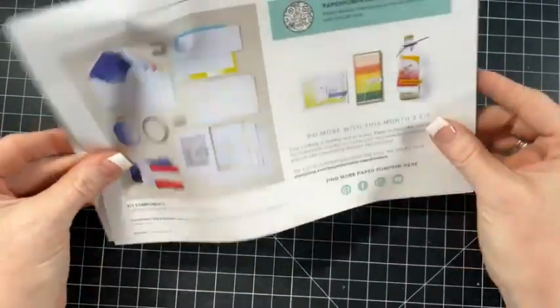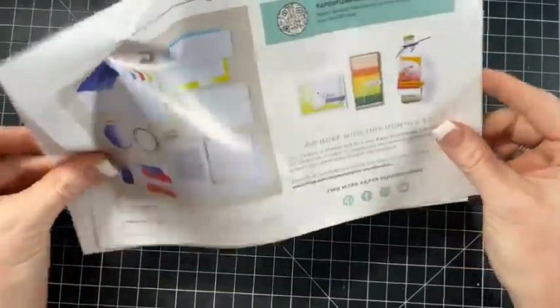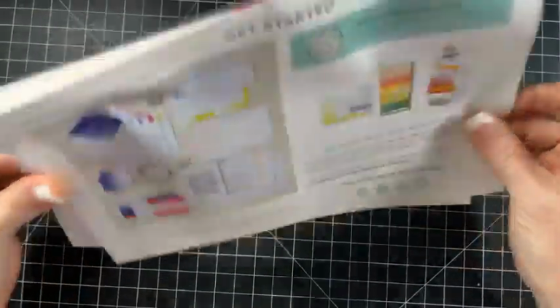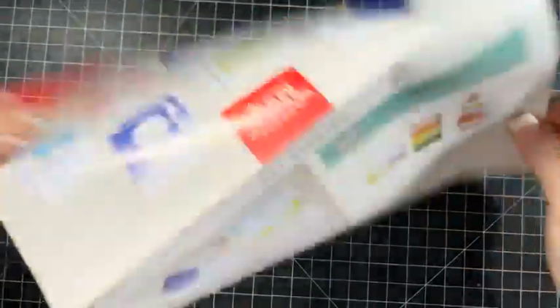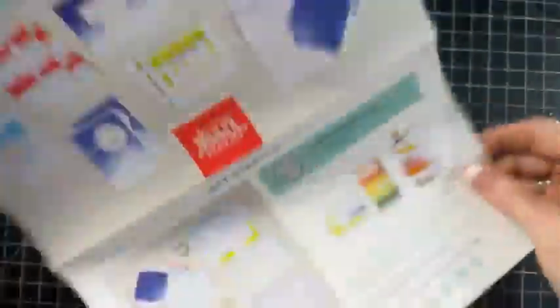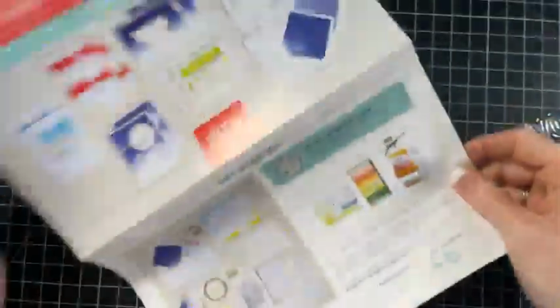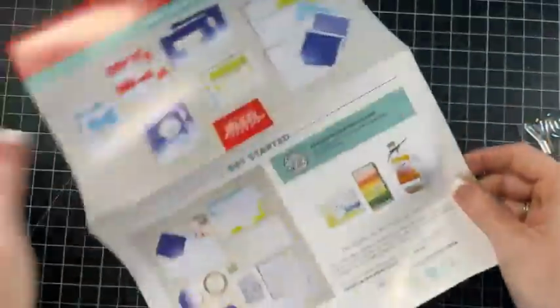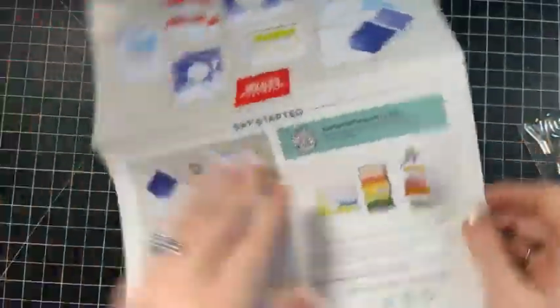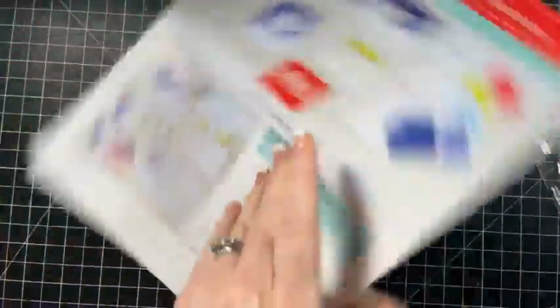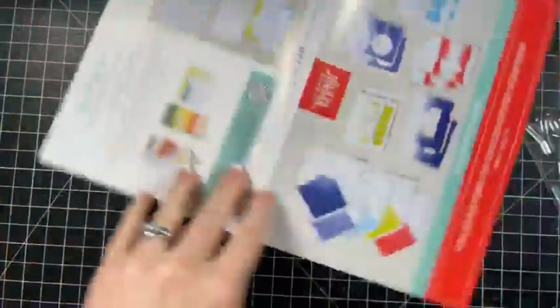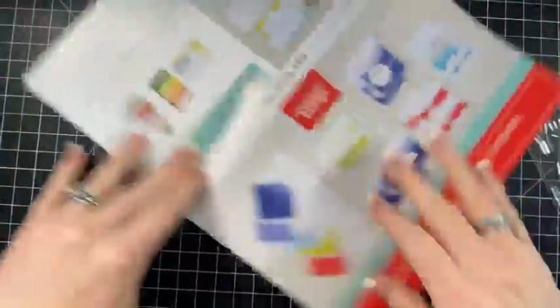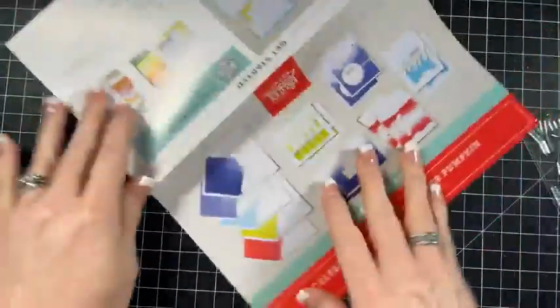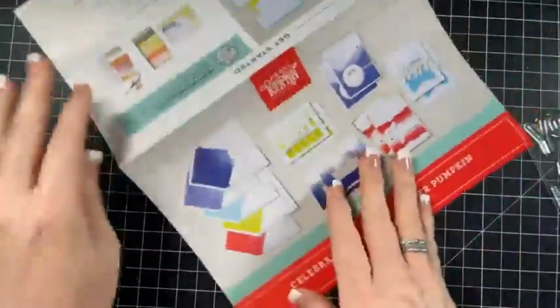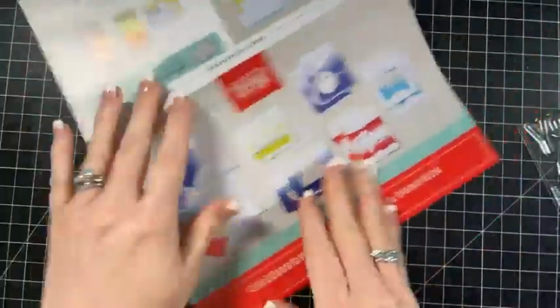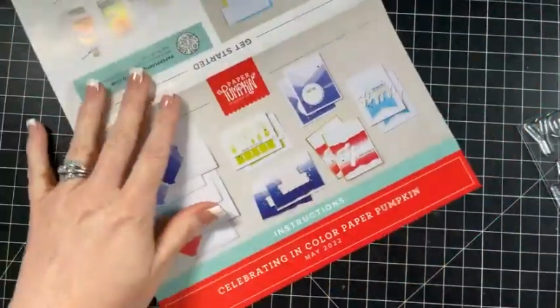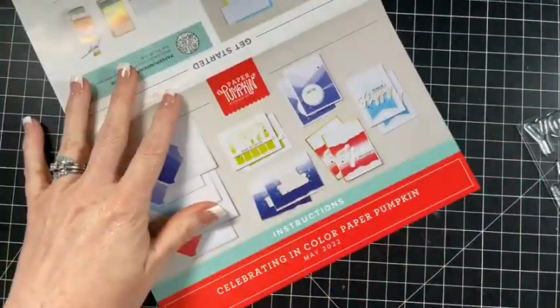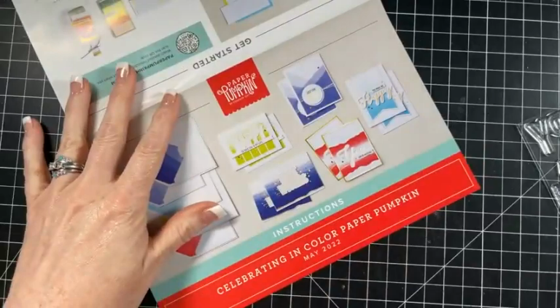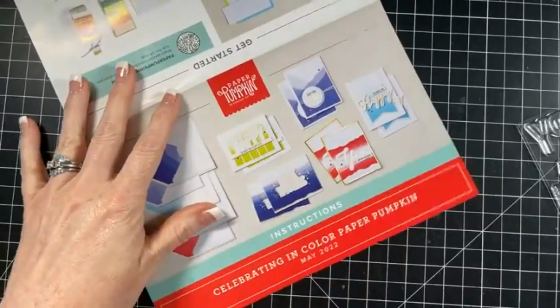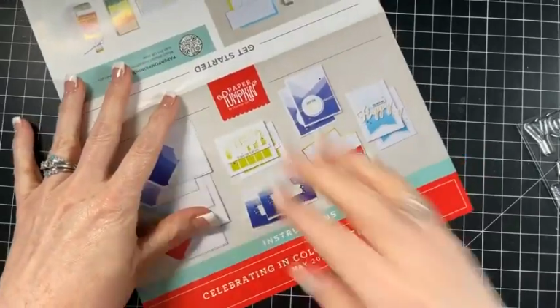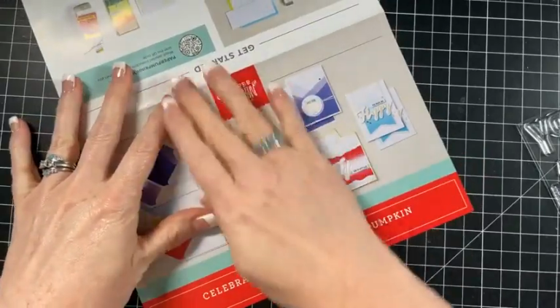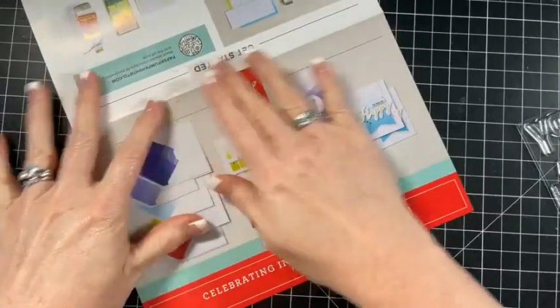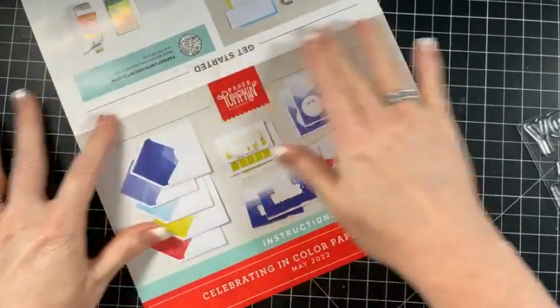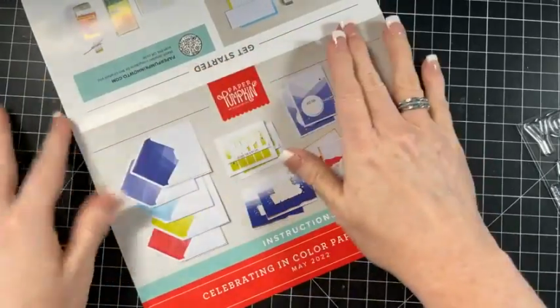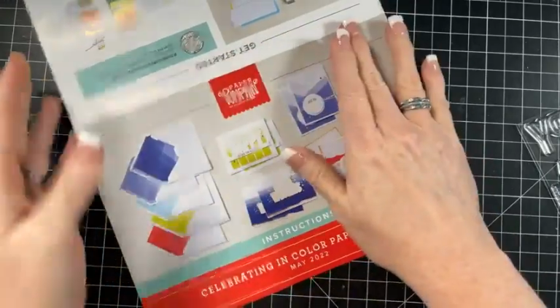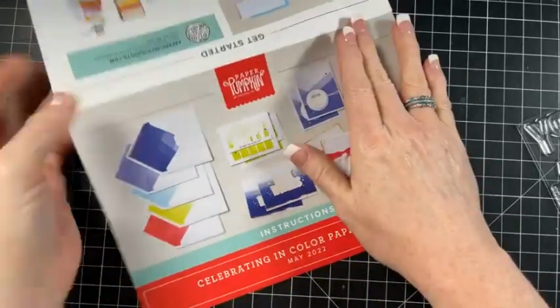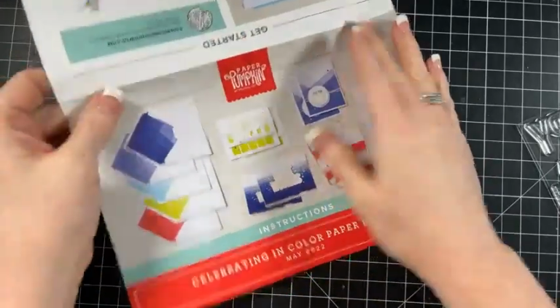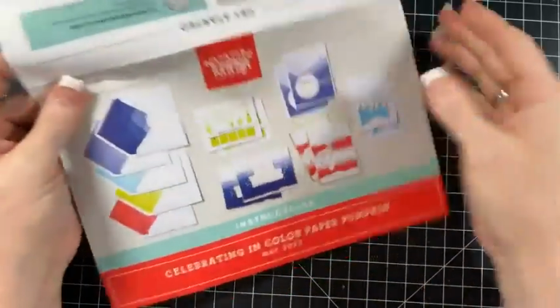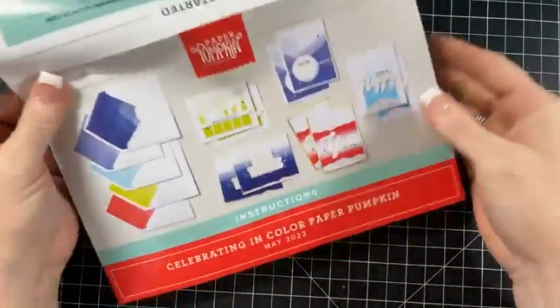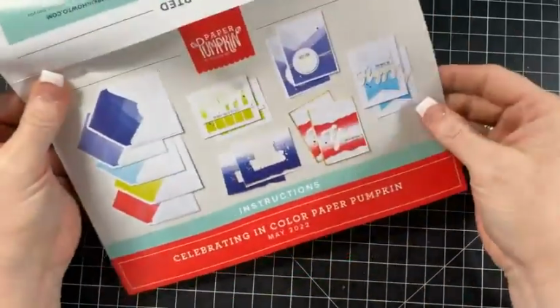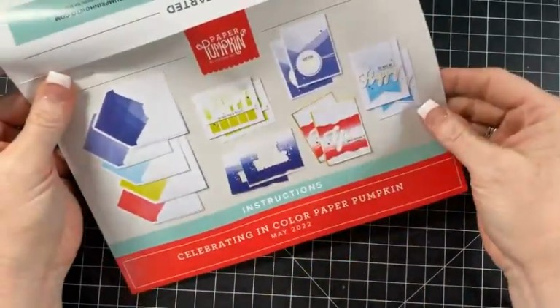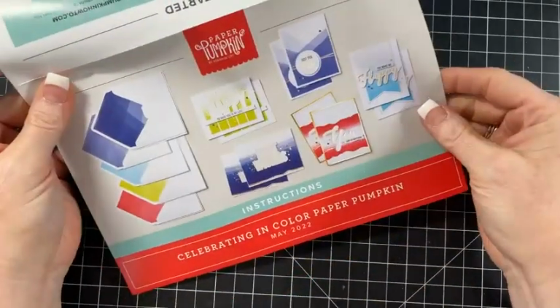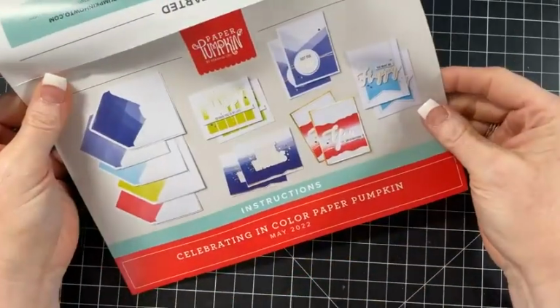So here's the instructions. Oh, this is so pretty, you guys - look at this. These are the cards.